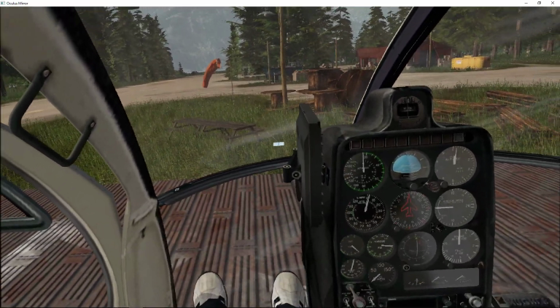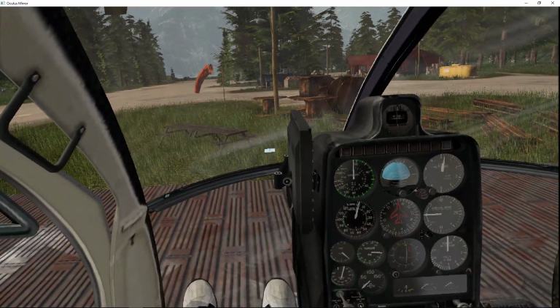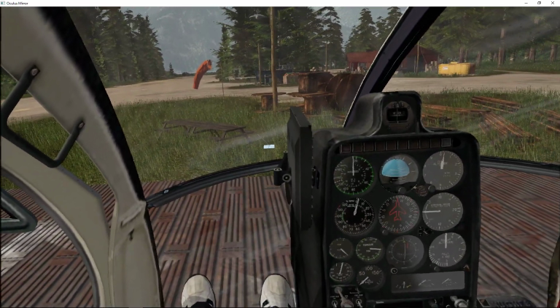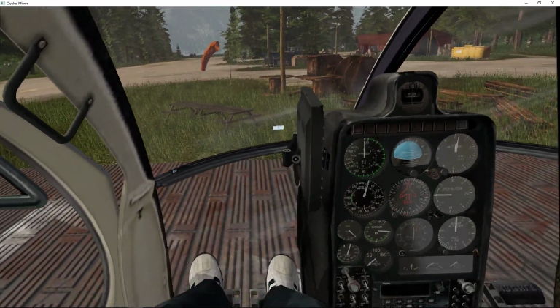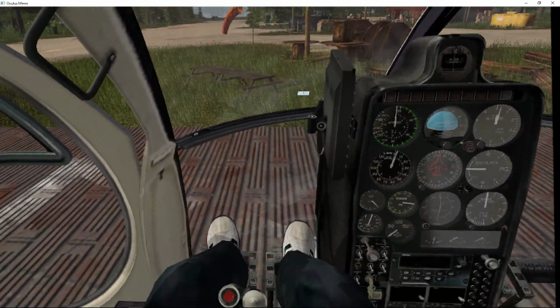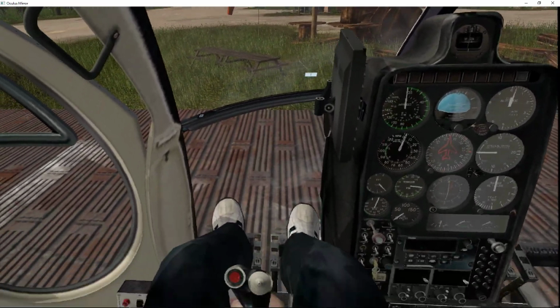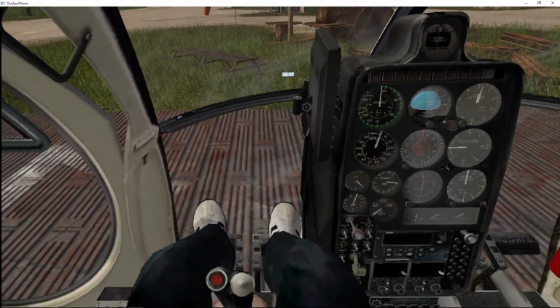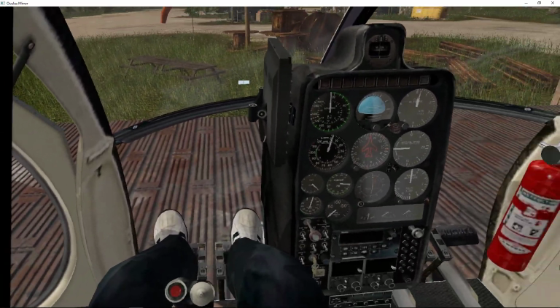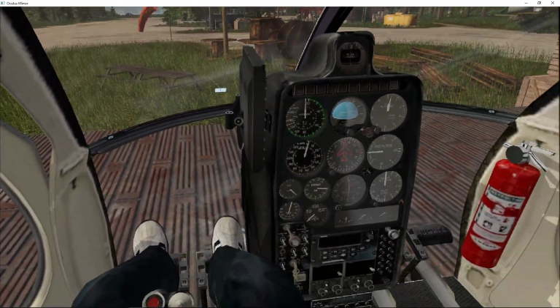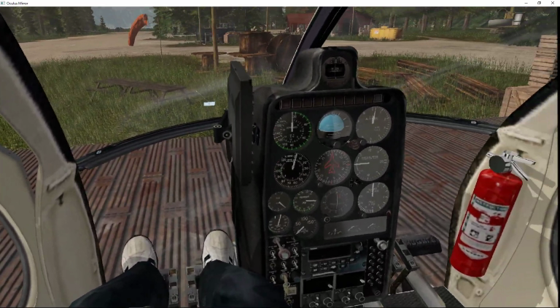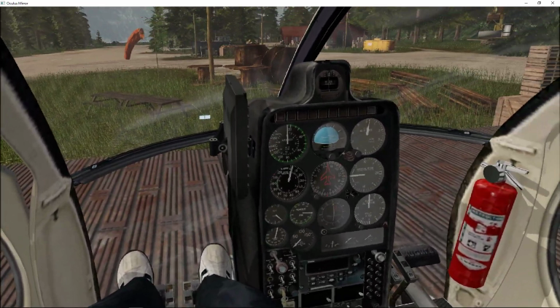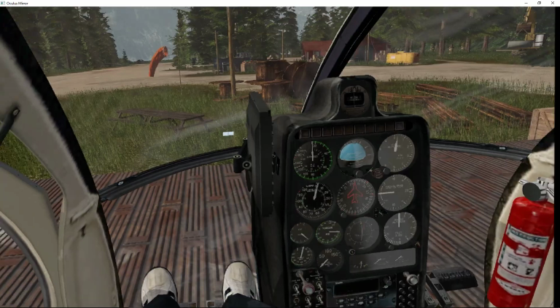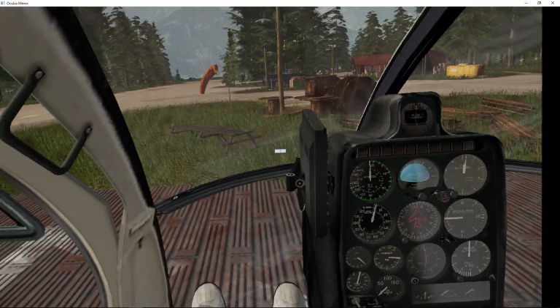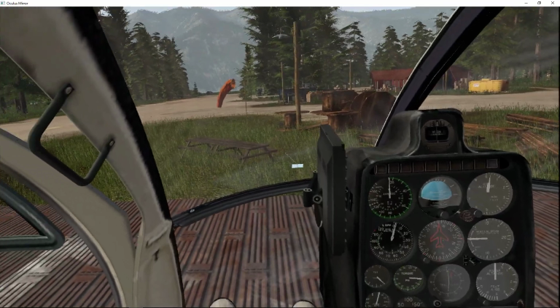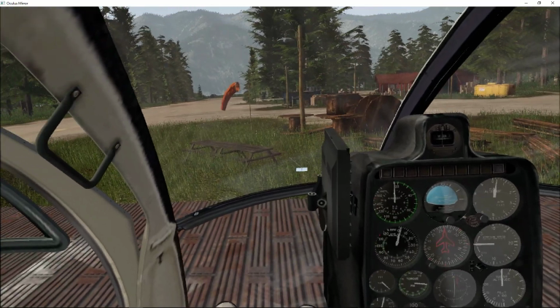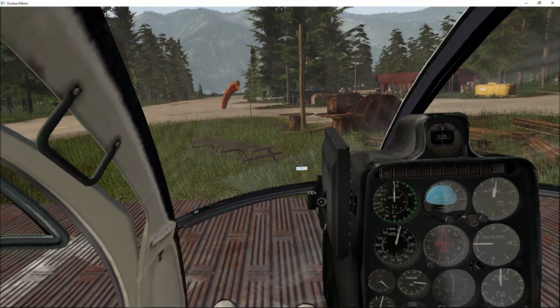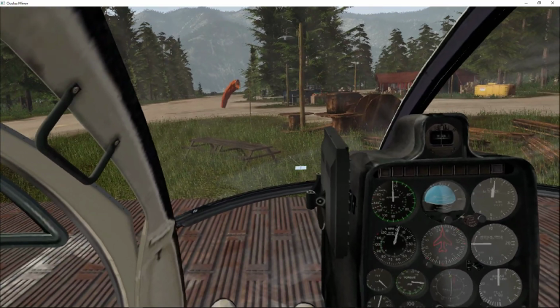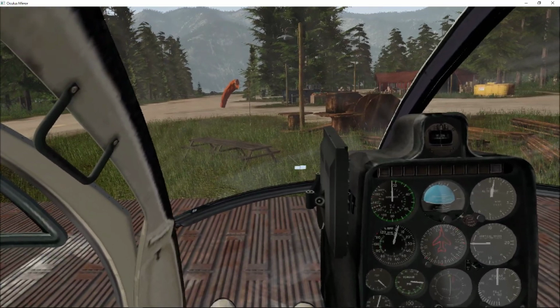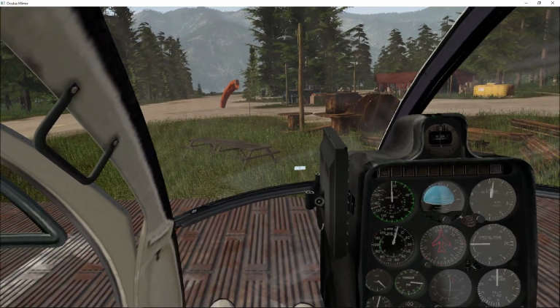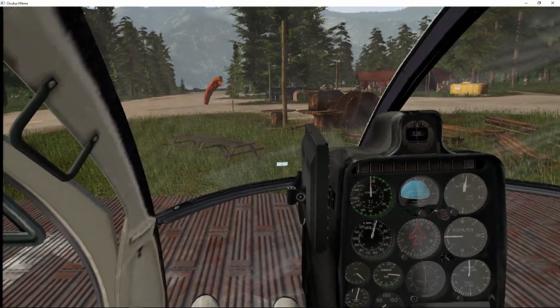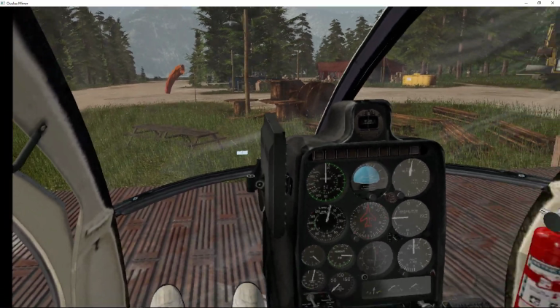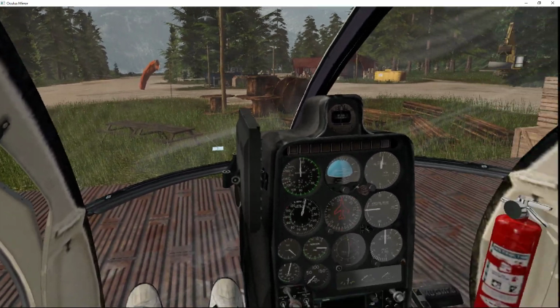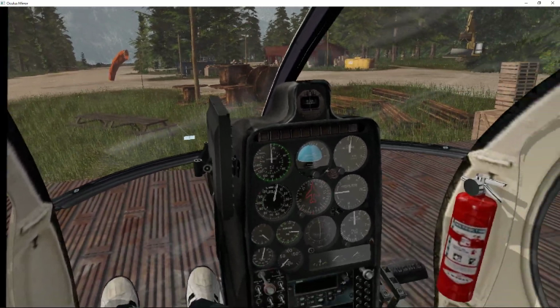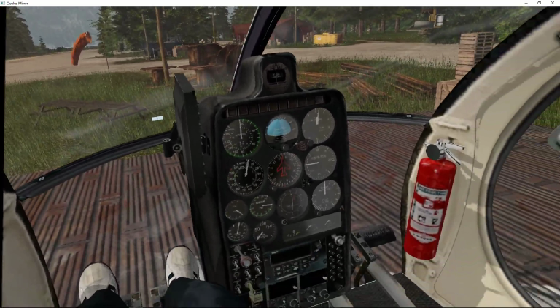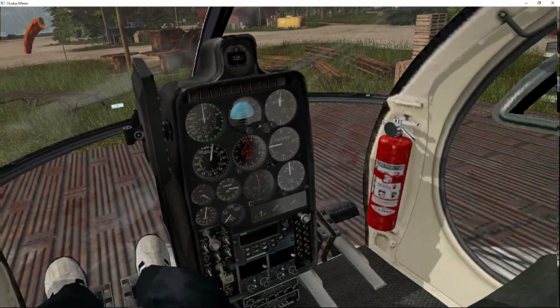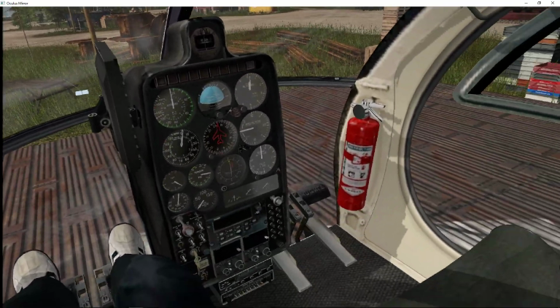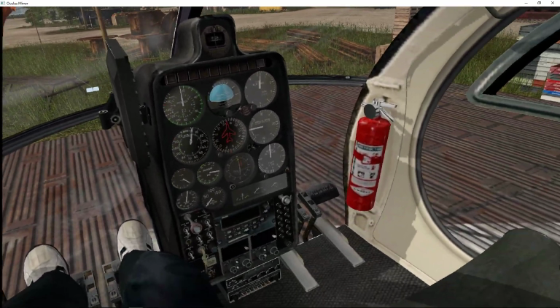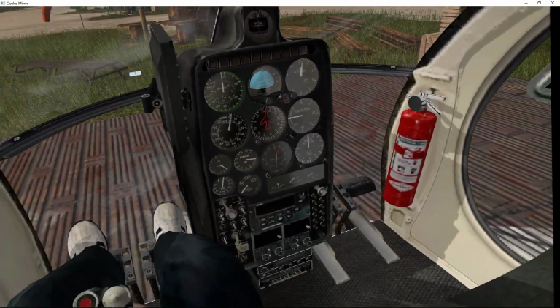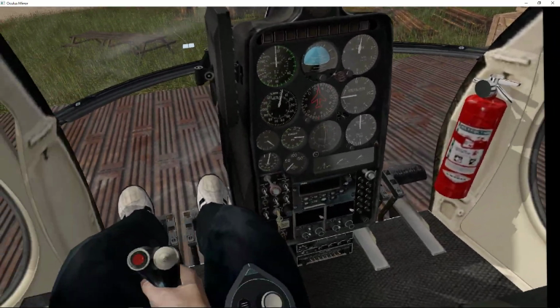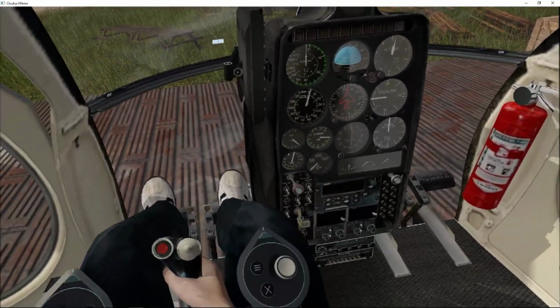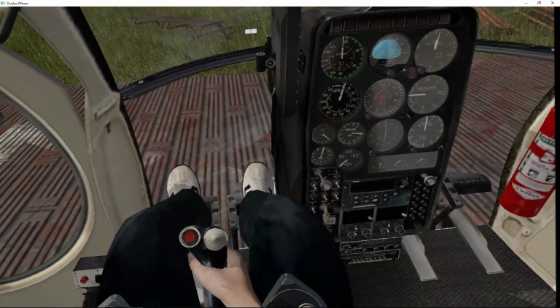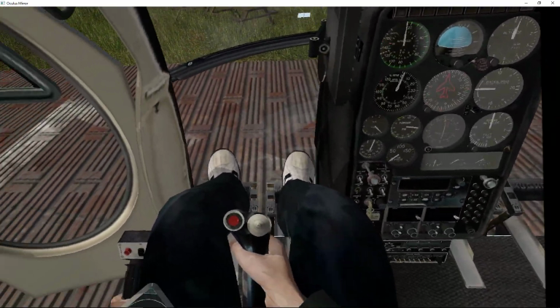Hey guys, Joe here, SimVR Labs, and I just wanted to show you quickly how to start this thing with my new enhancements.